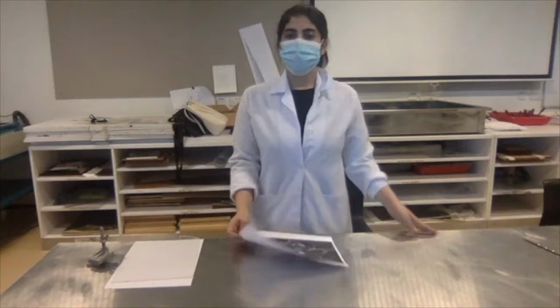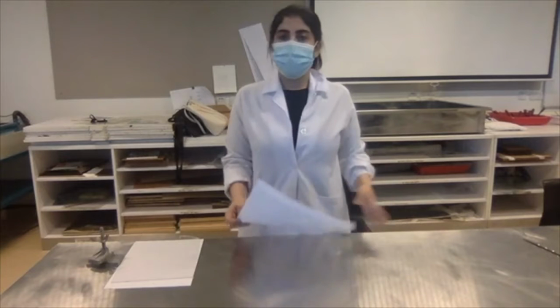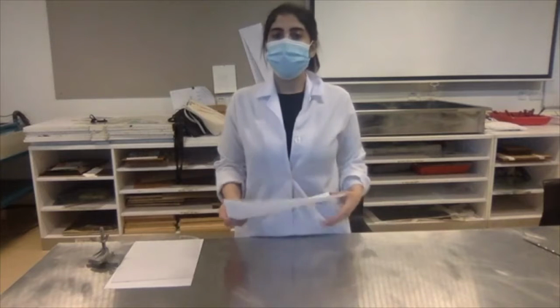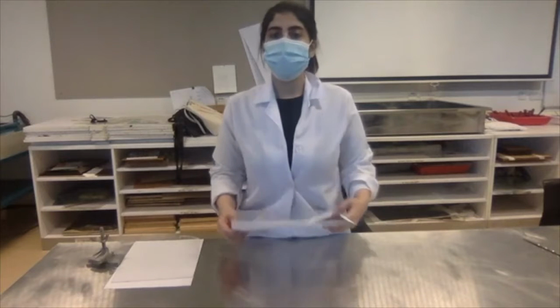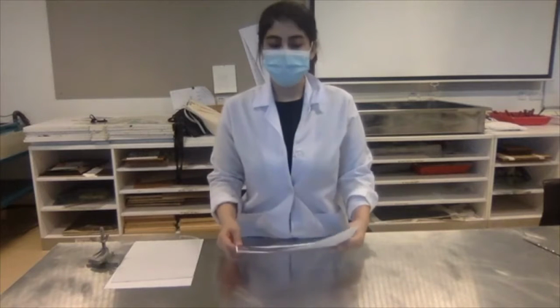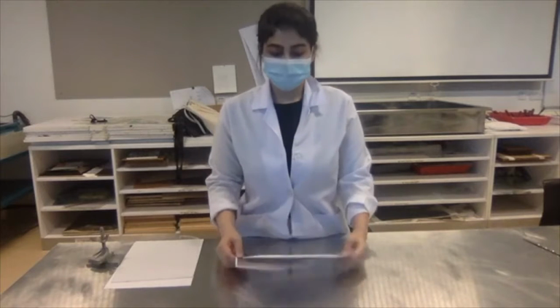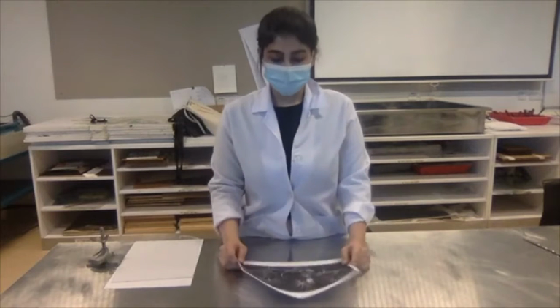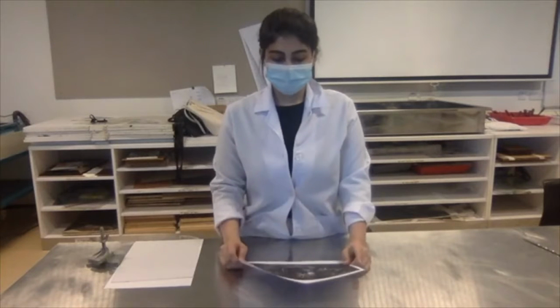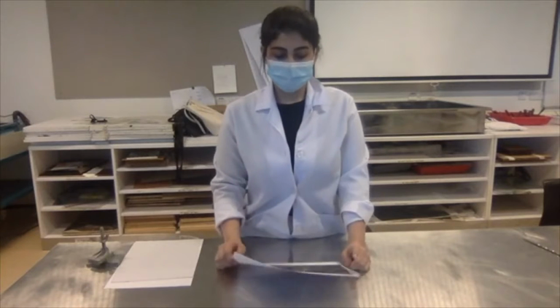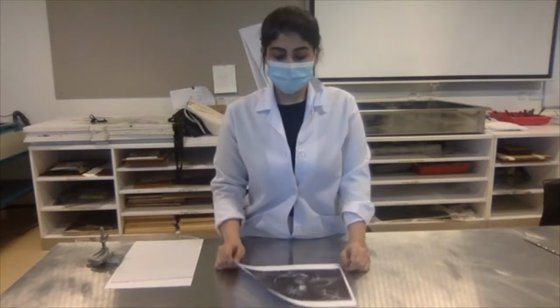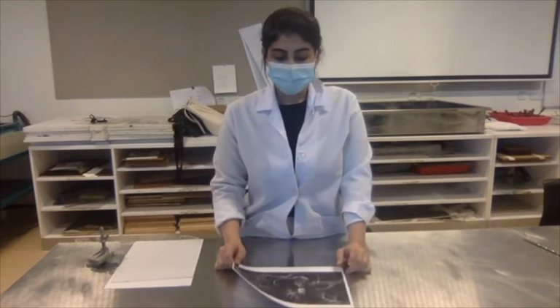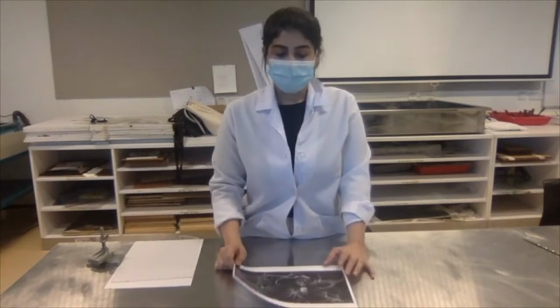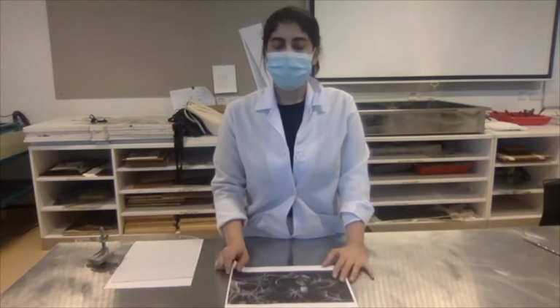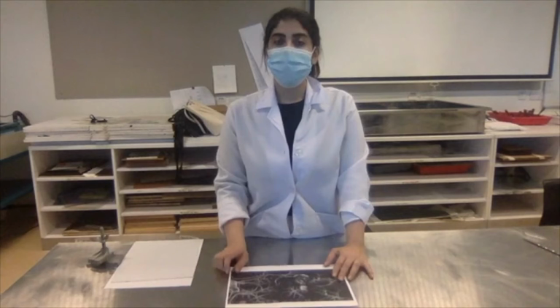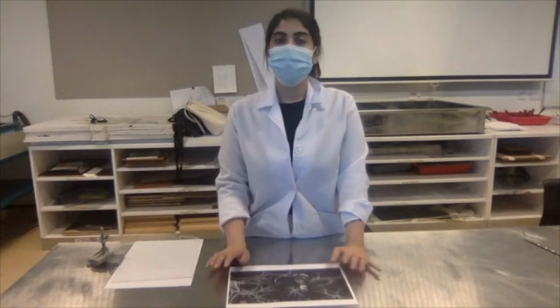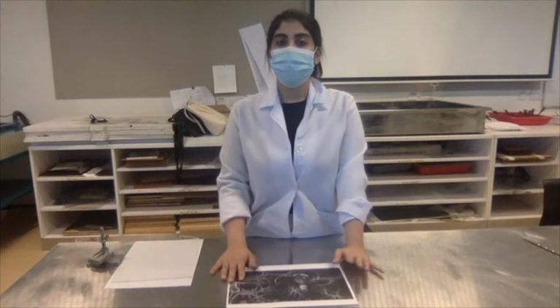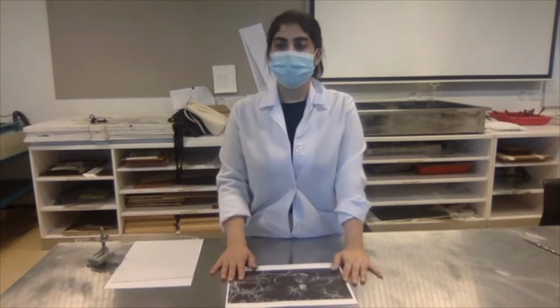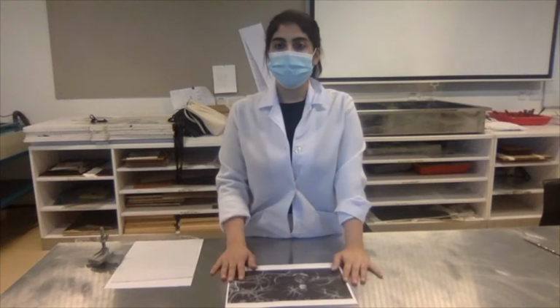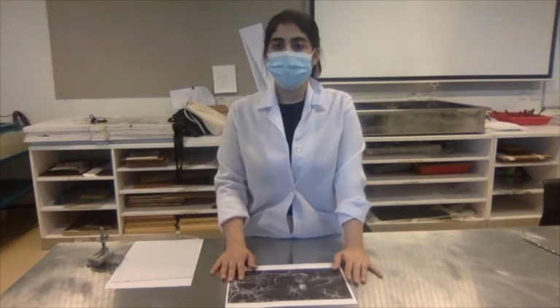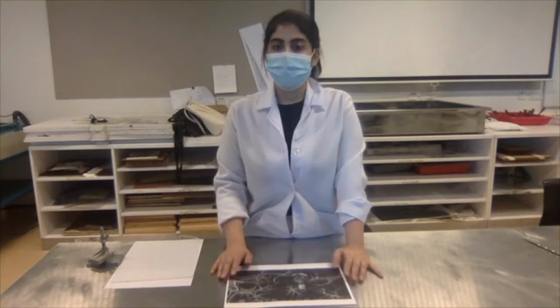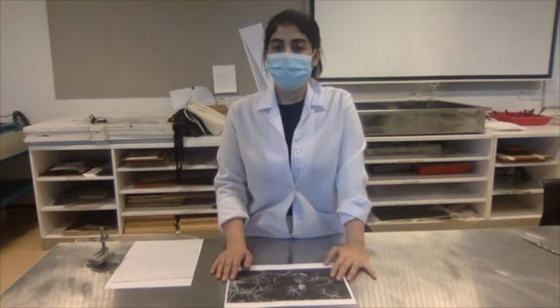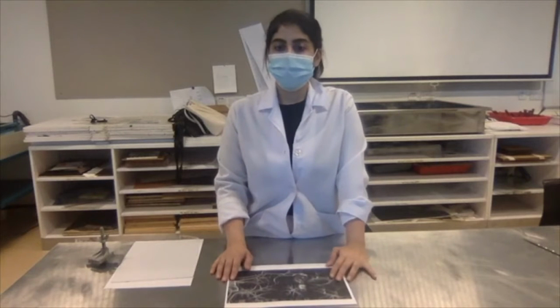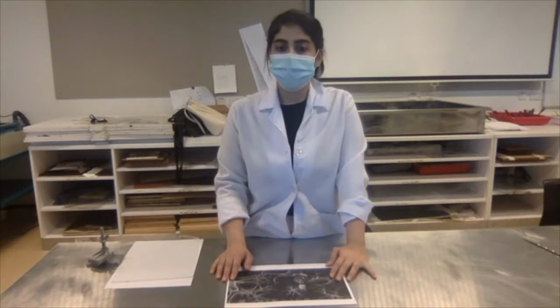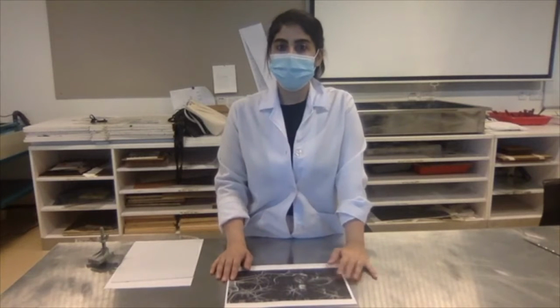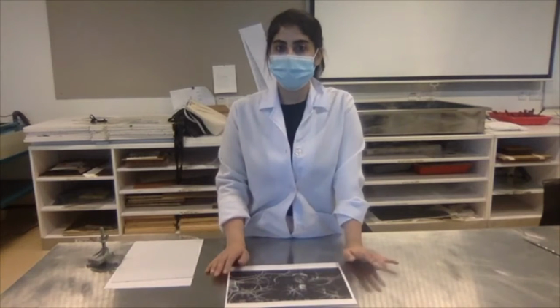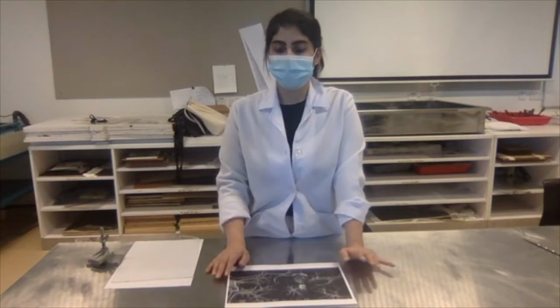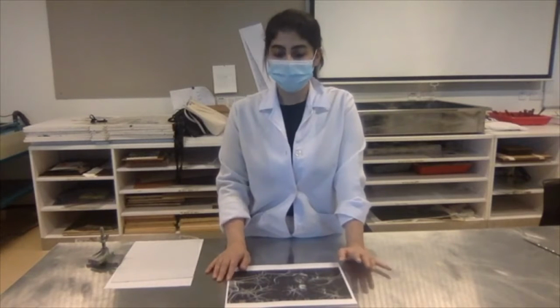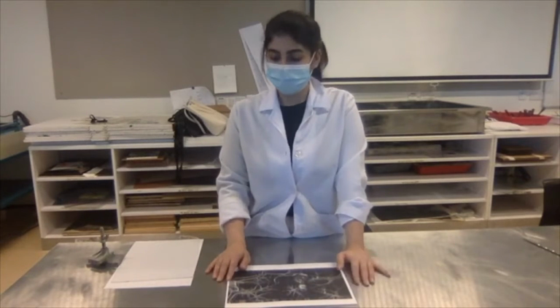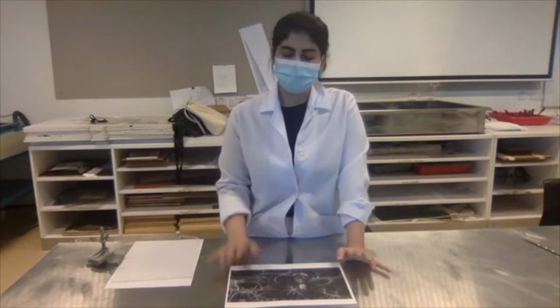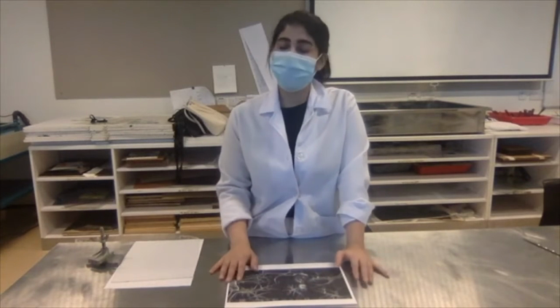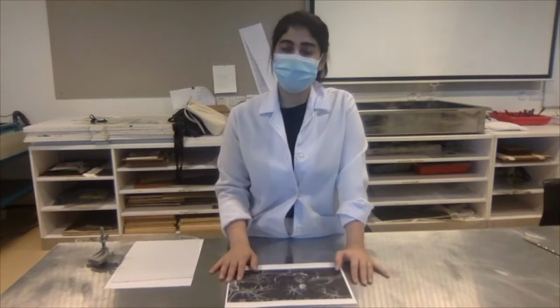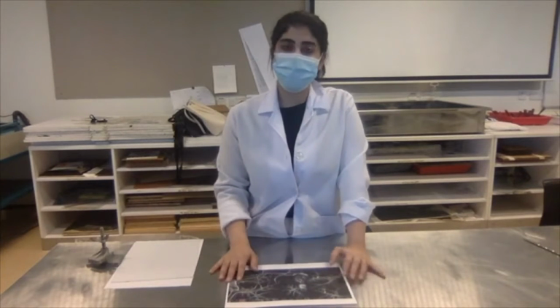Hello, this is T.A. Mona, and today we'll be learning about etching on plexiglass.